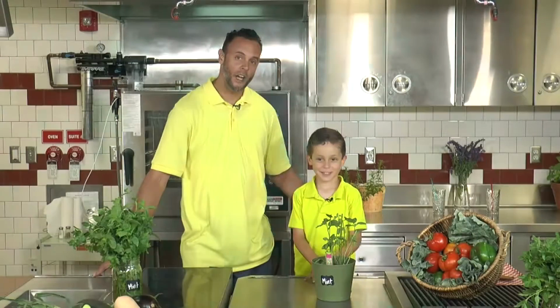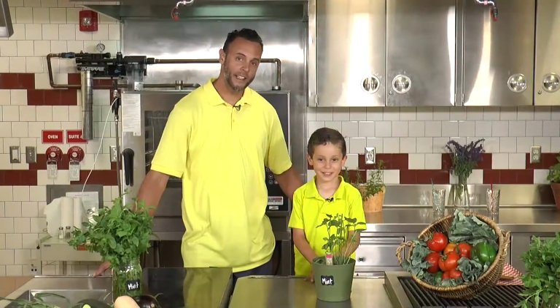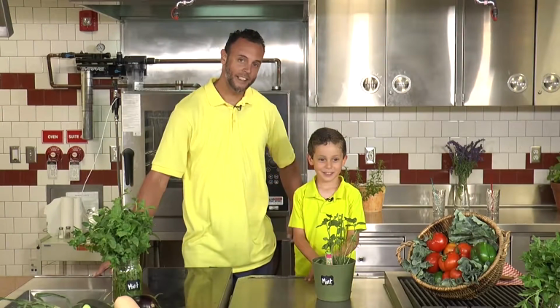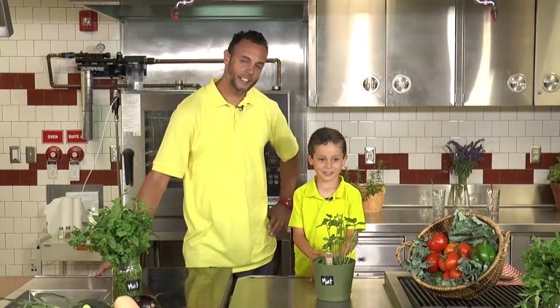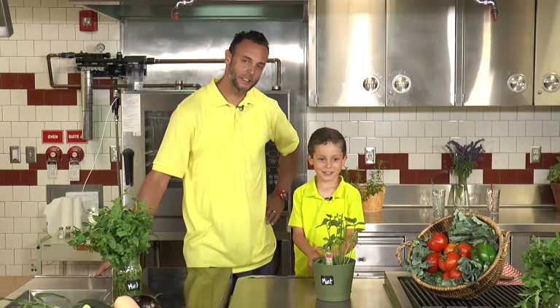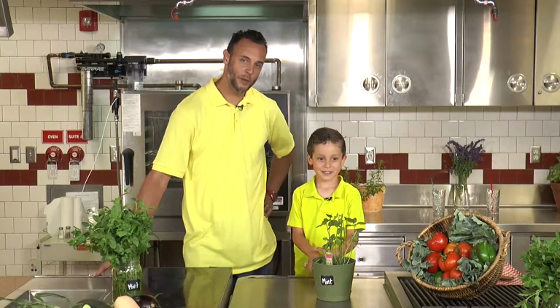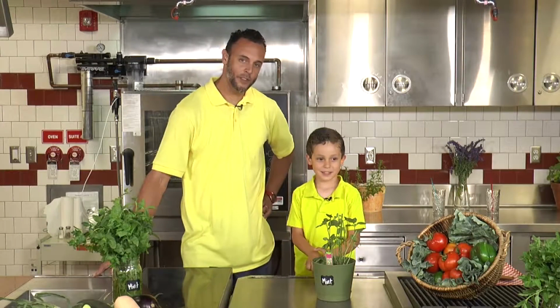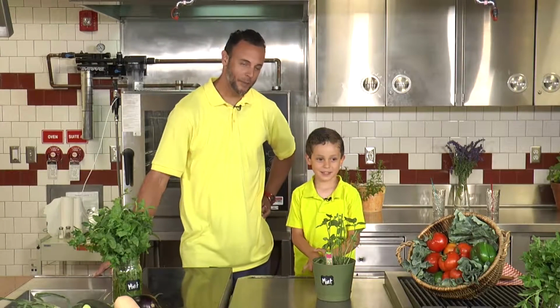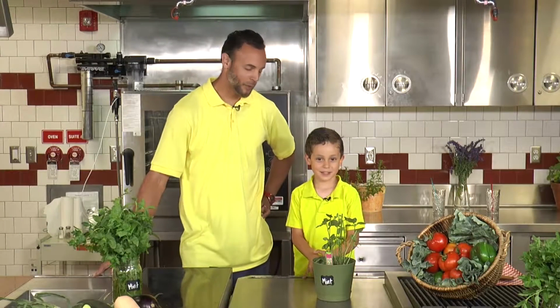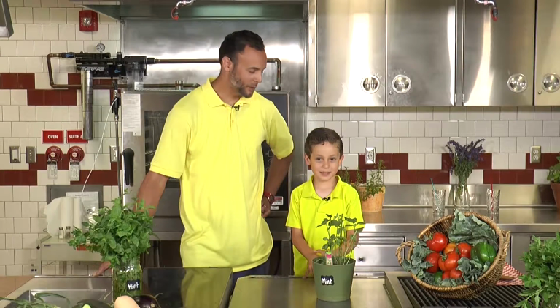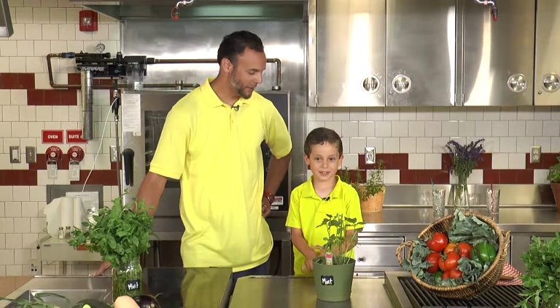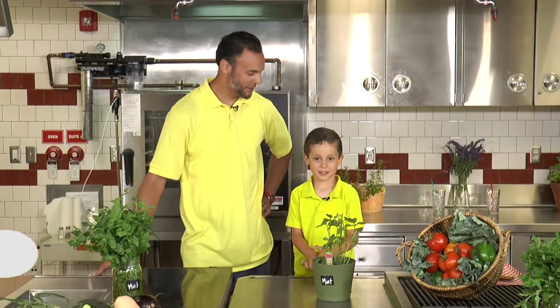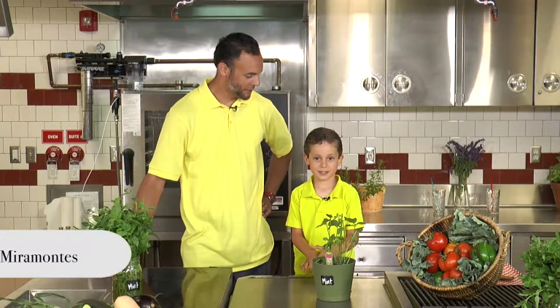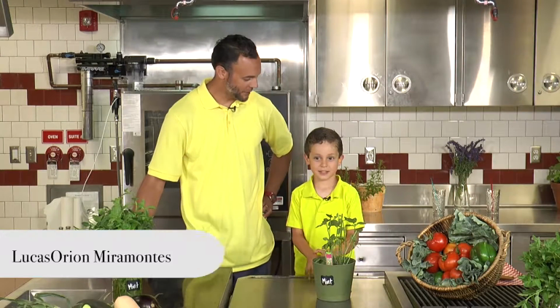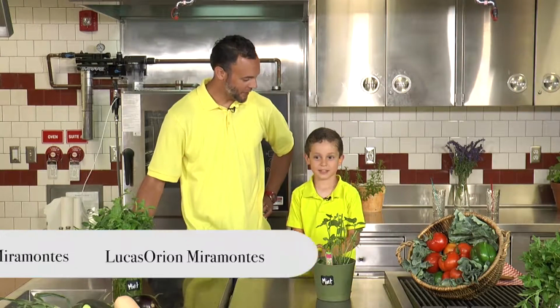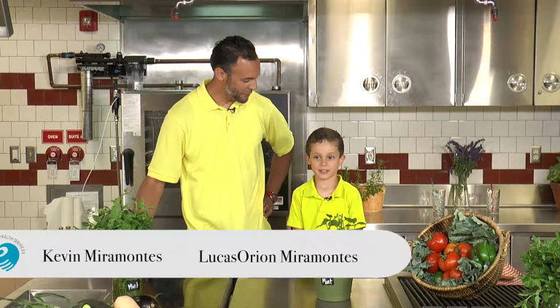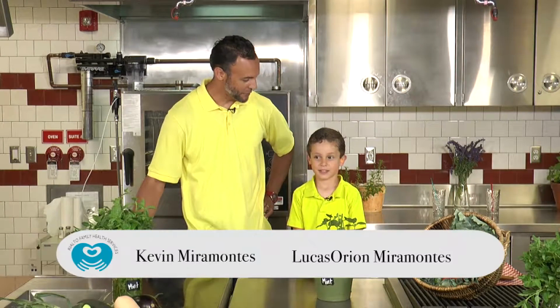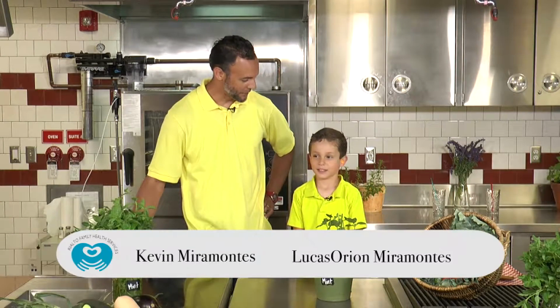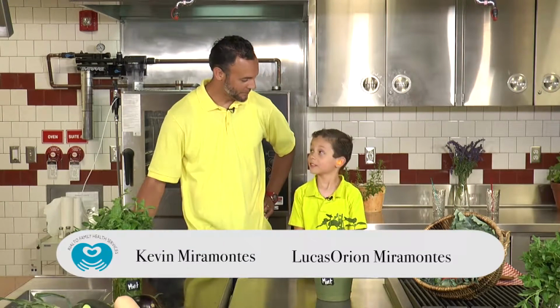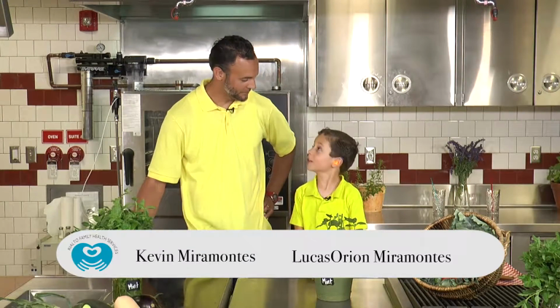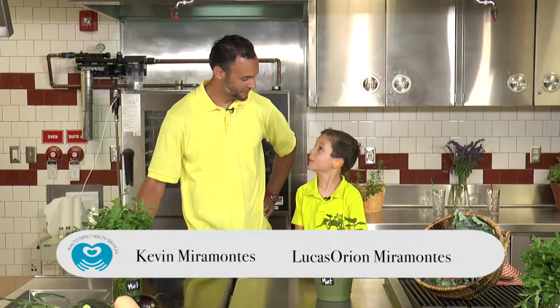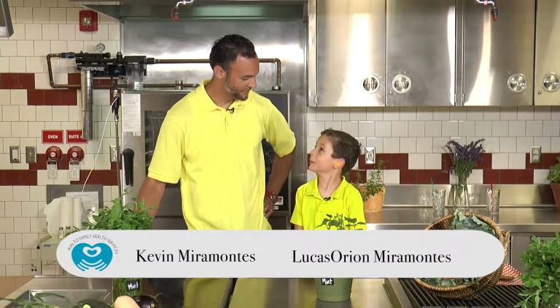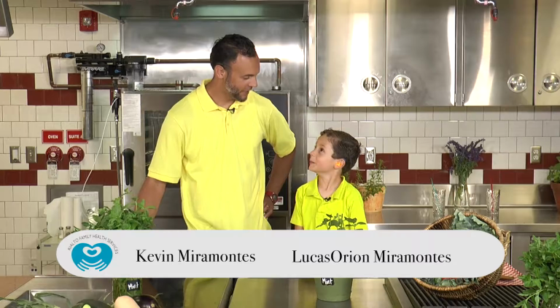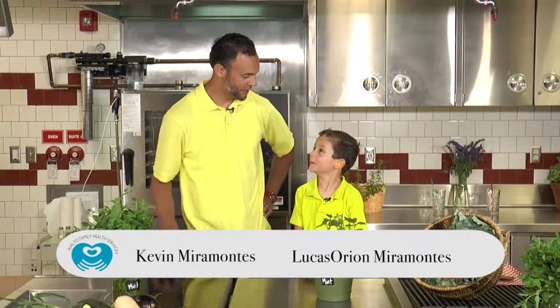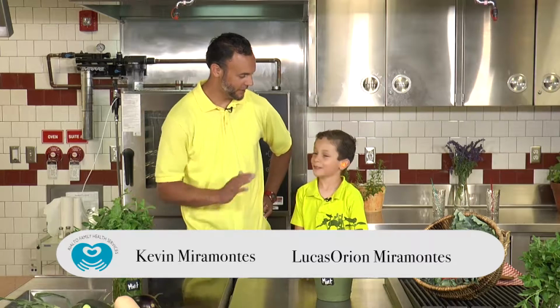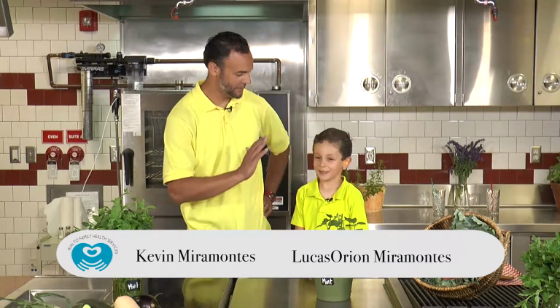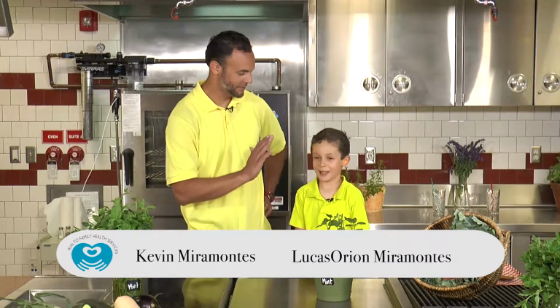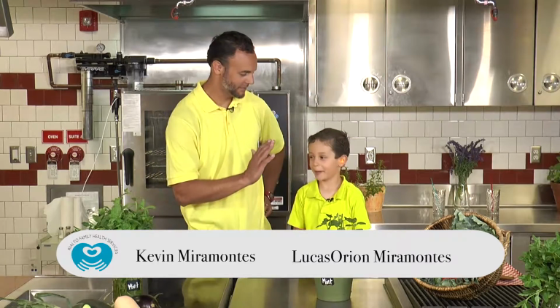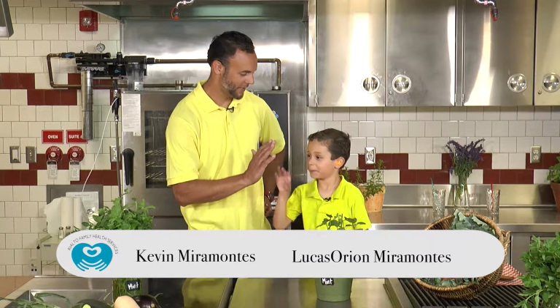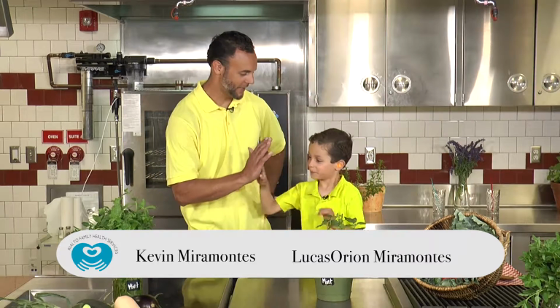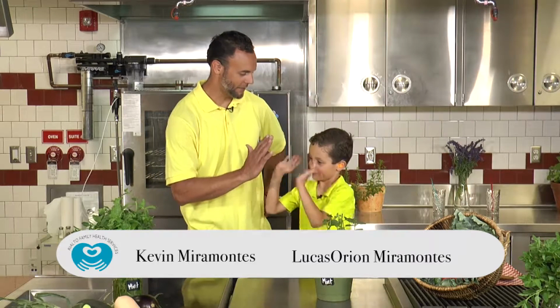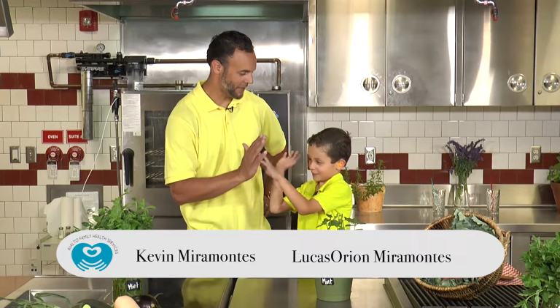Hi guys, how's it going? I'm here with Lucas. Lucas, how are you doing? Good. You having a good day? Yeah. Can I get a high five?